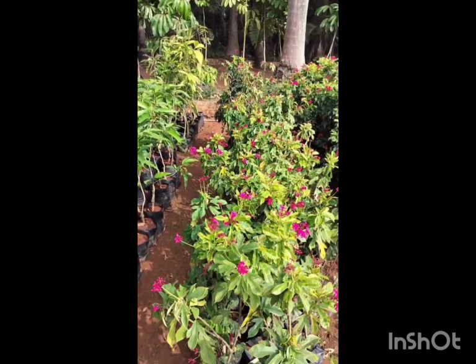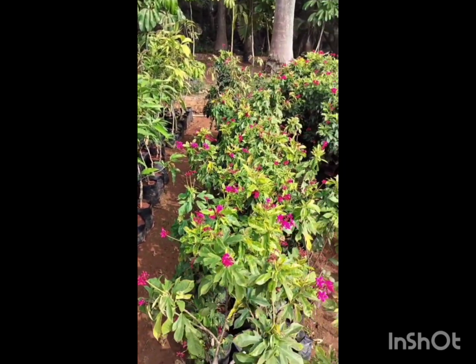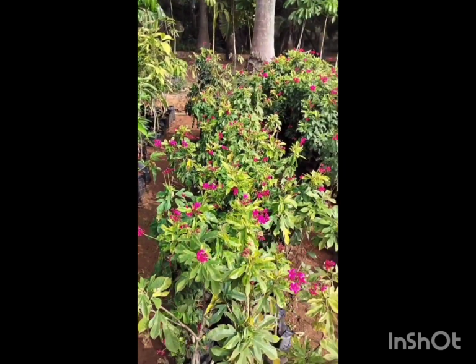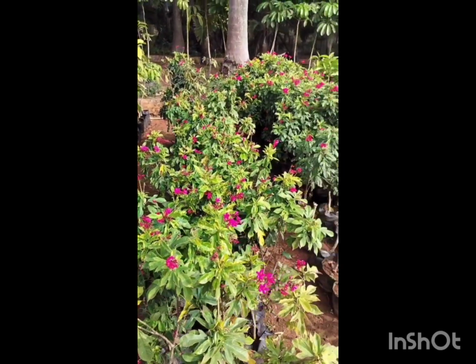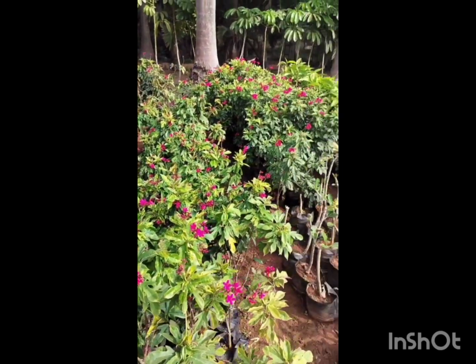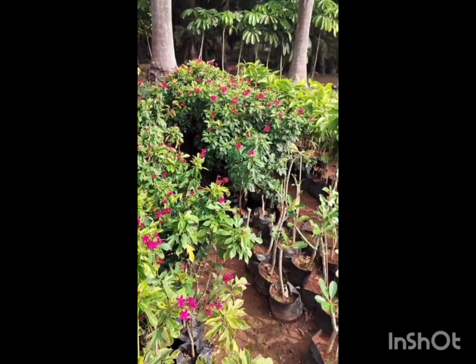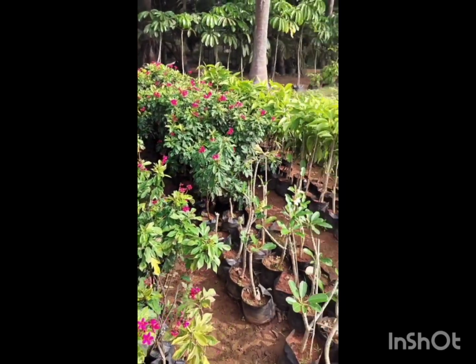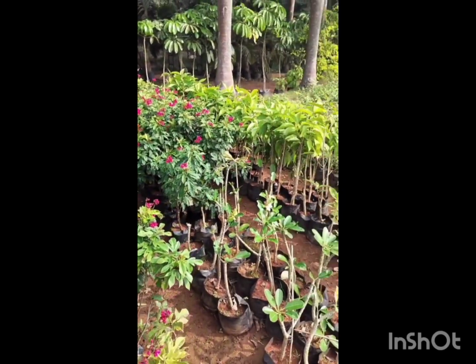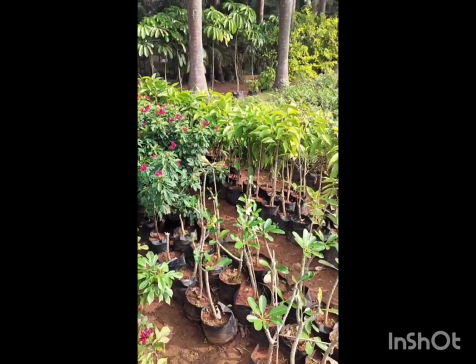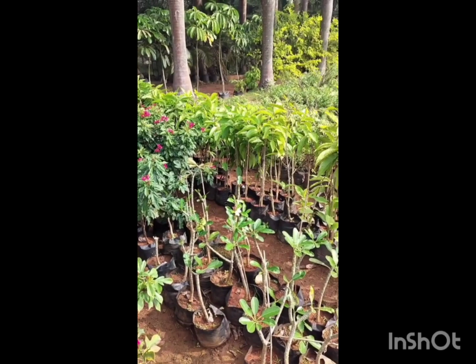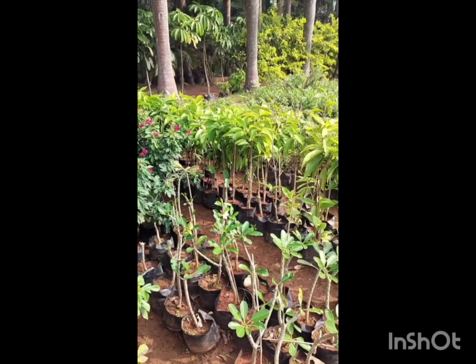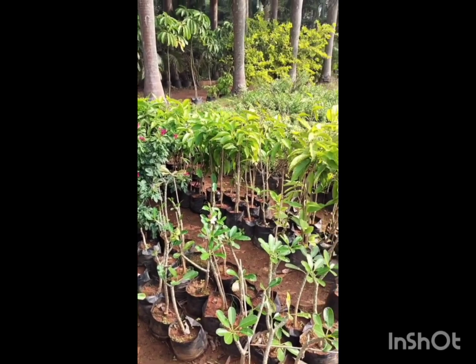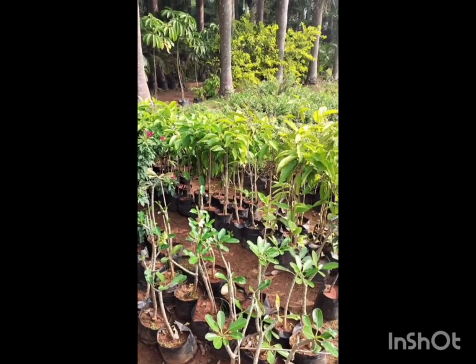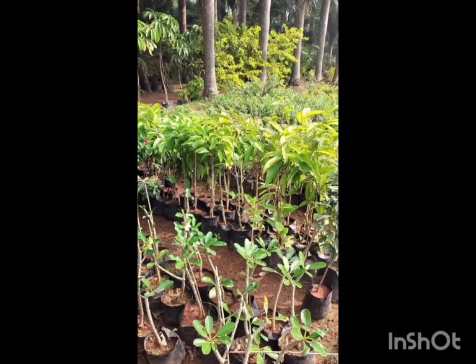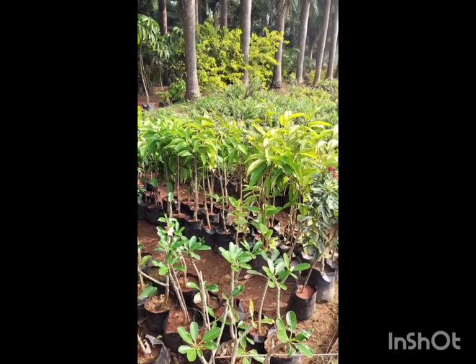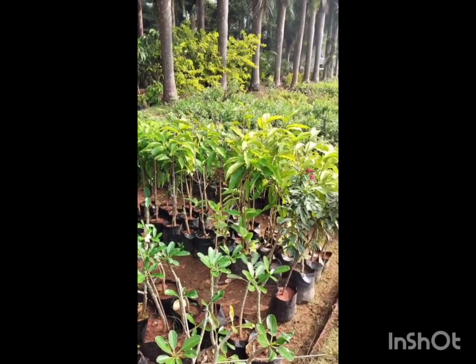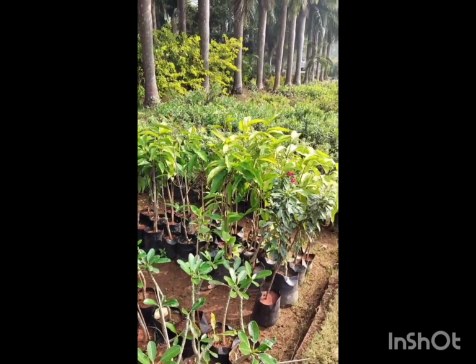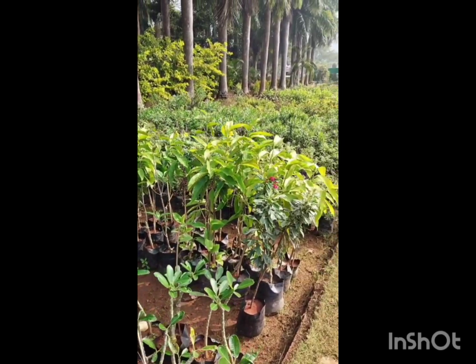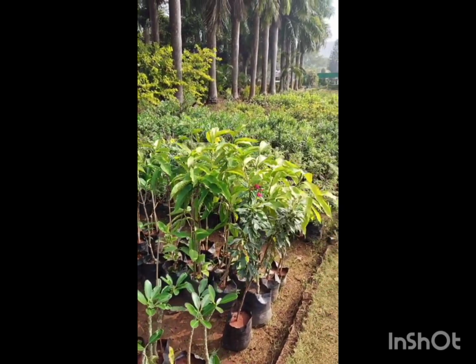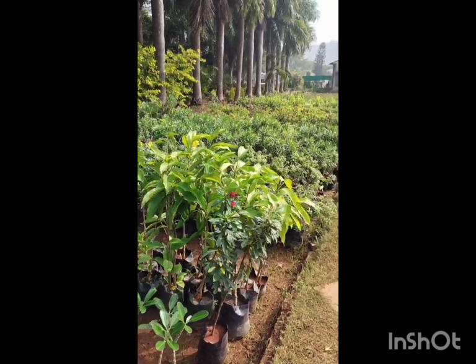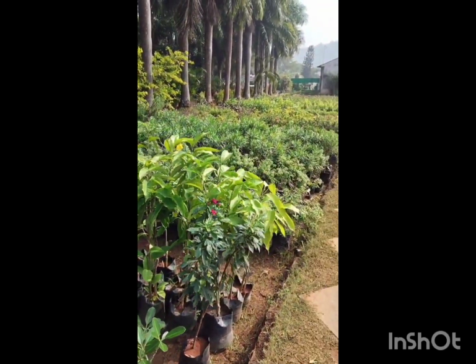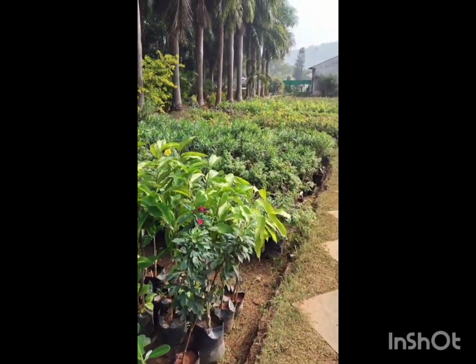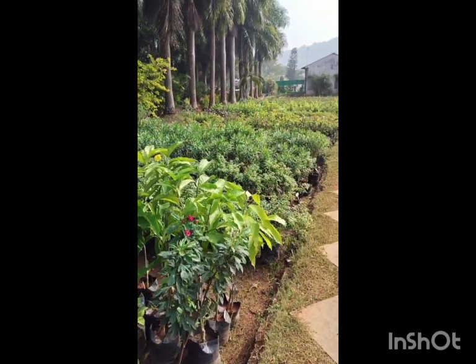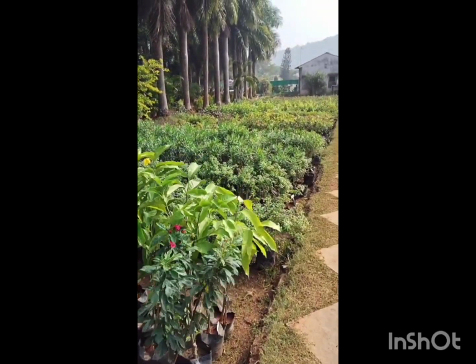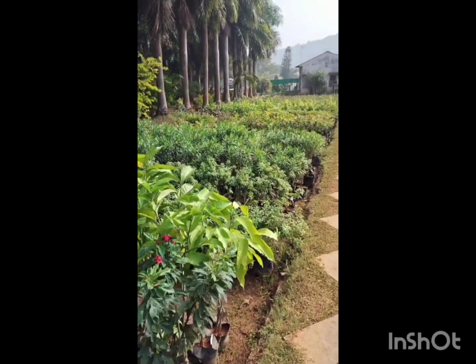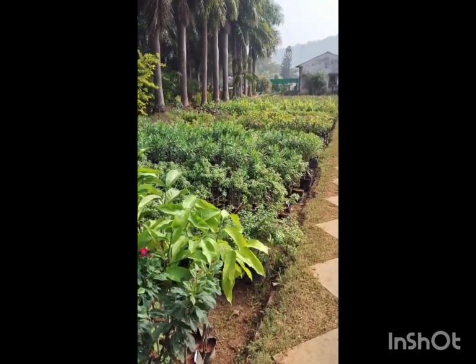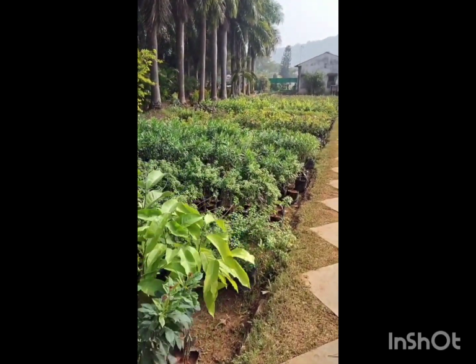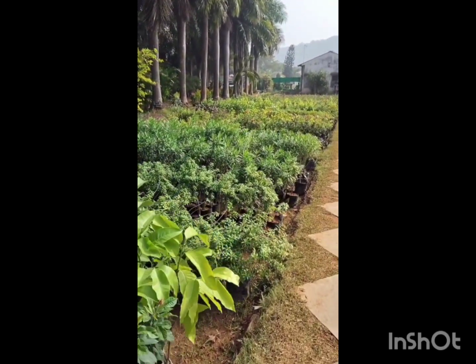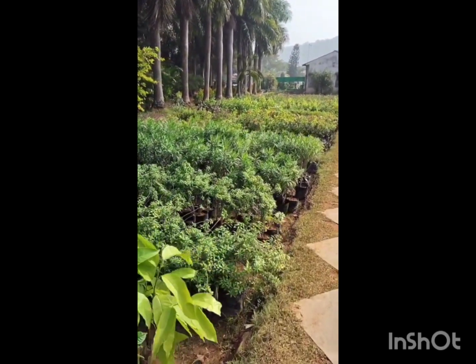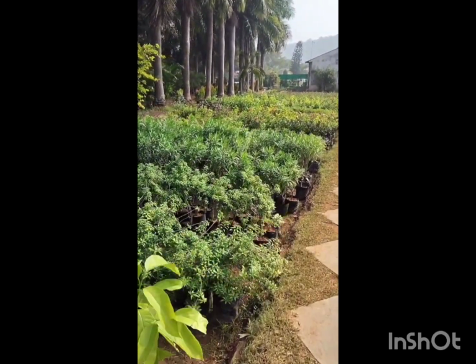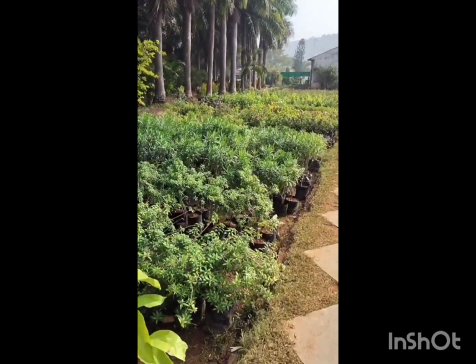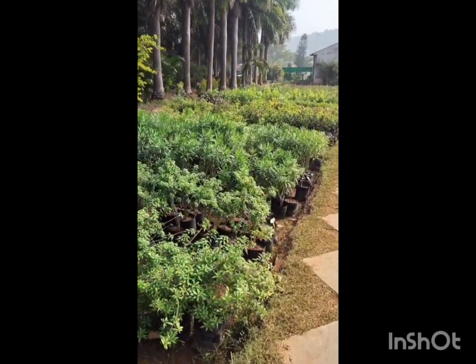These are the regular flowering plants. These are different varieties.